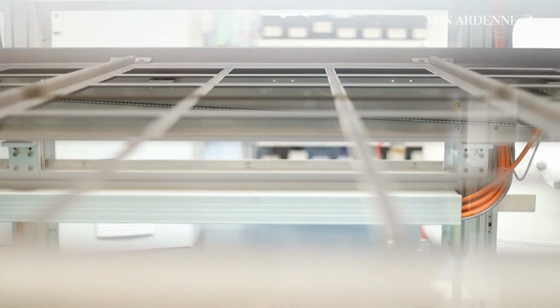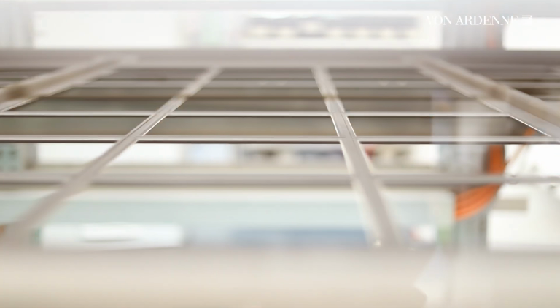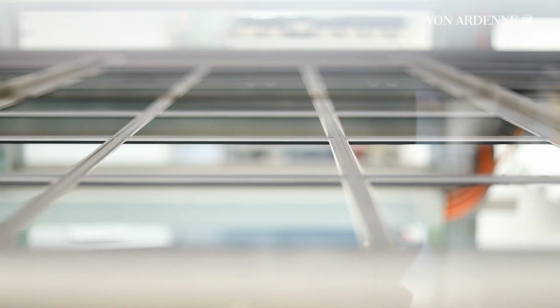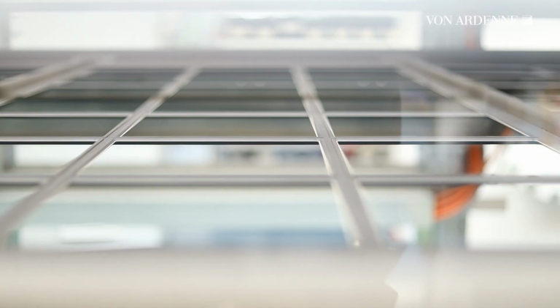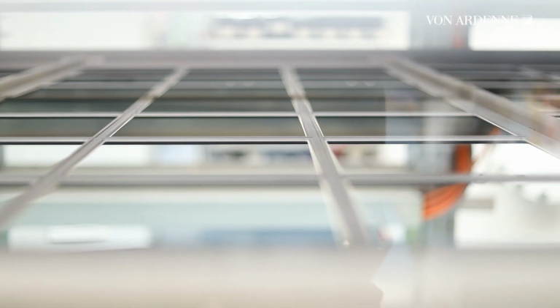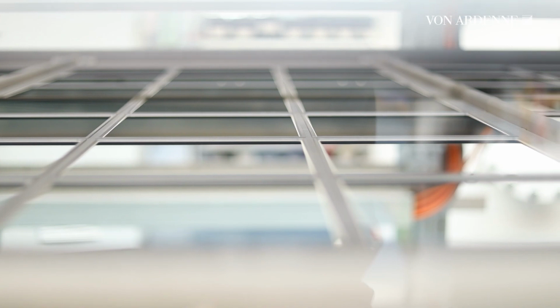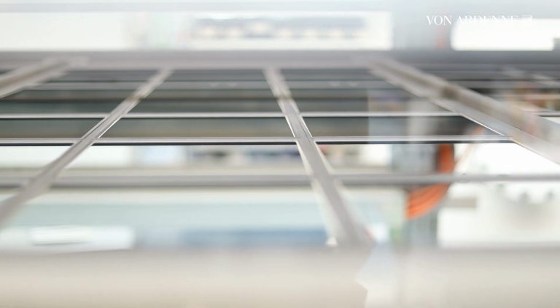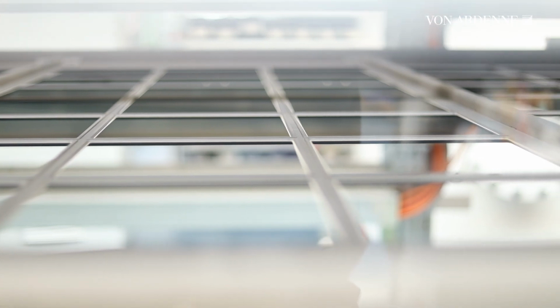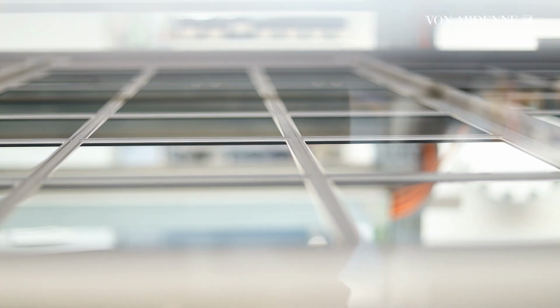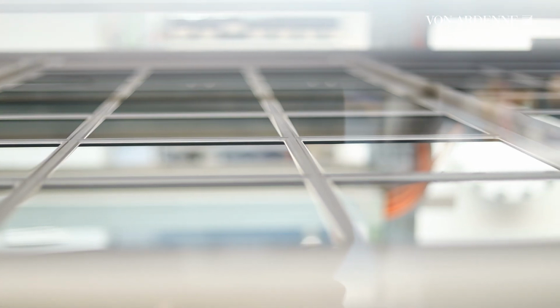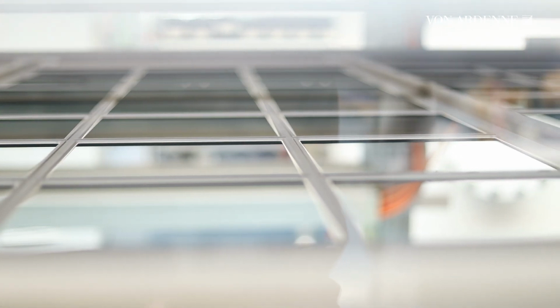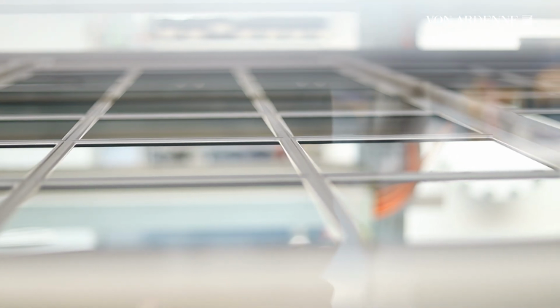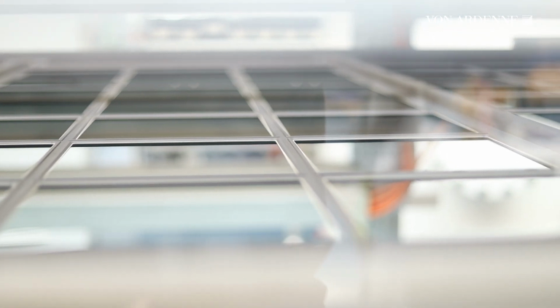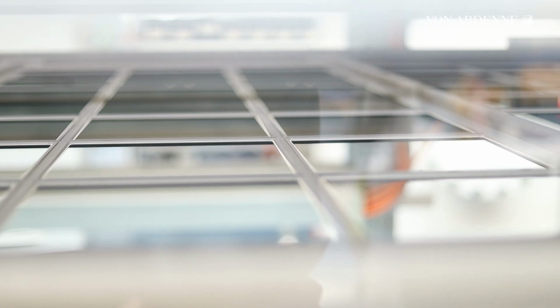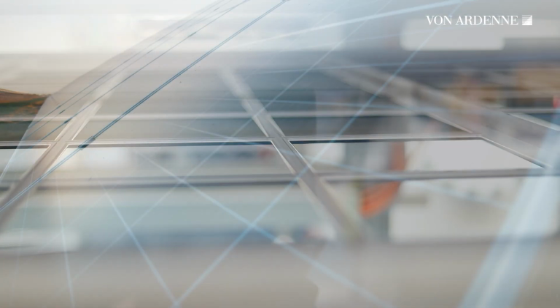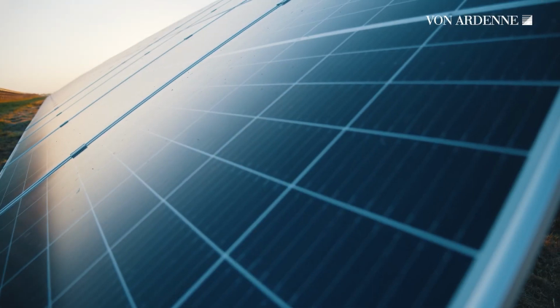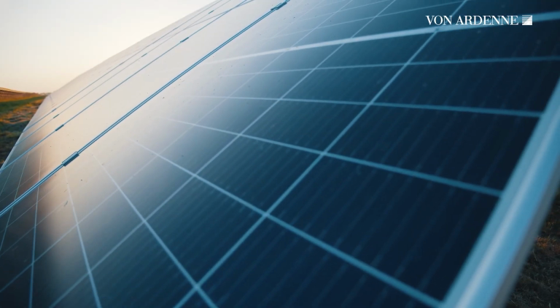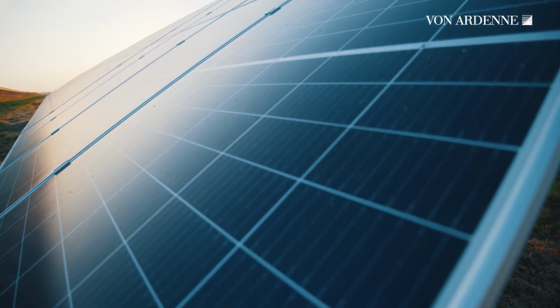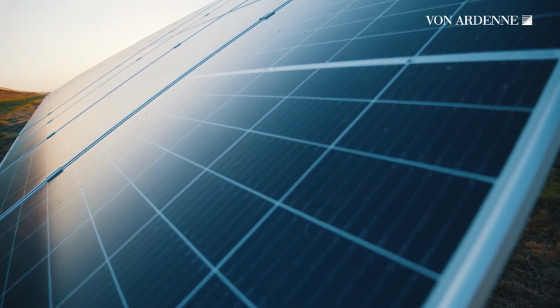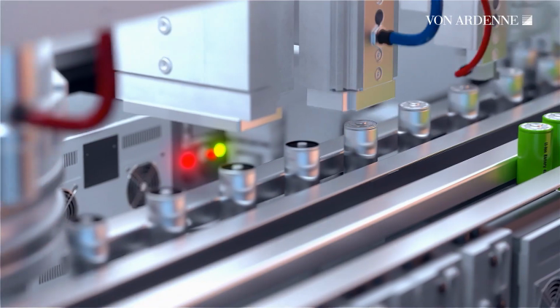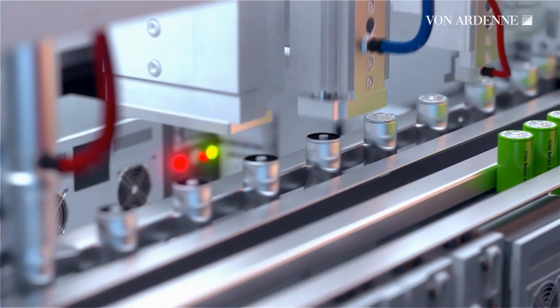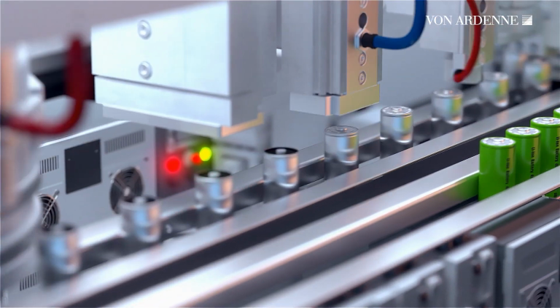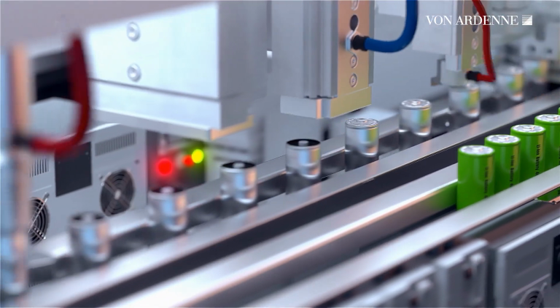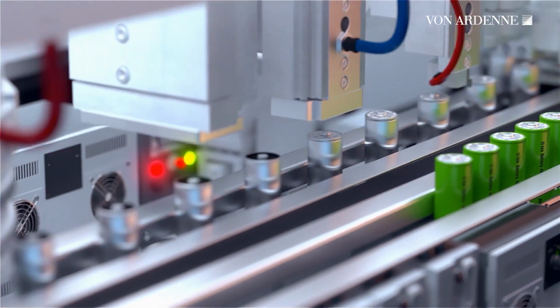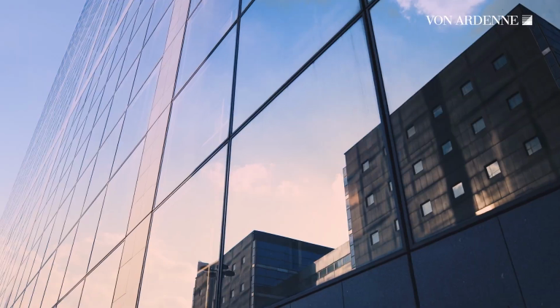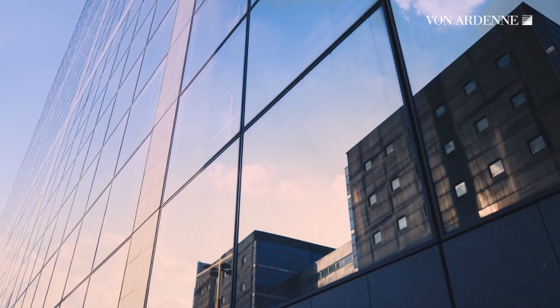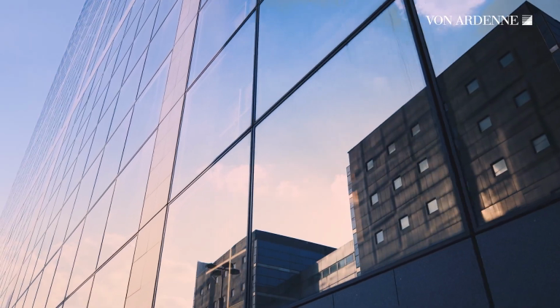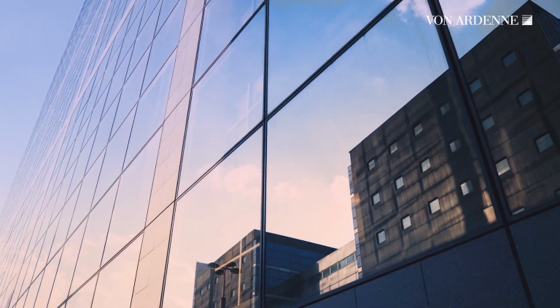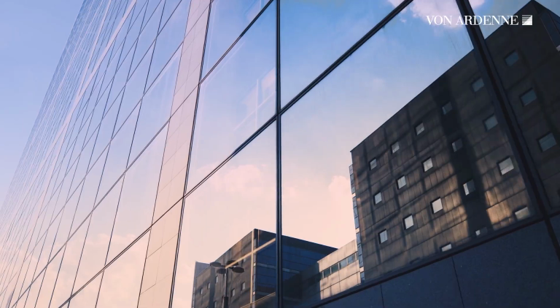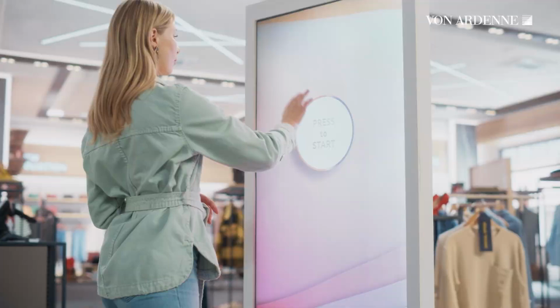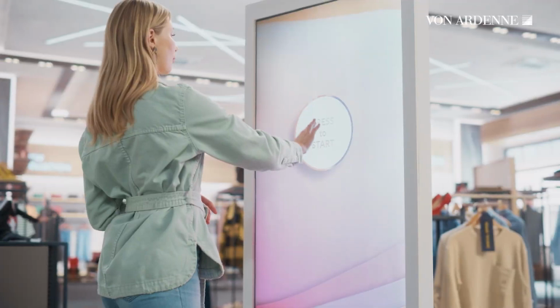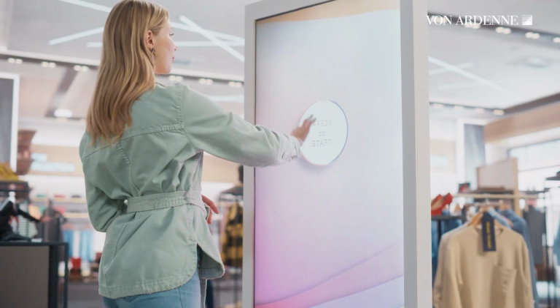Our customers use them to create products such as solar cells, batteries, architectural glass and touch displays.